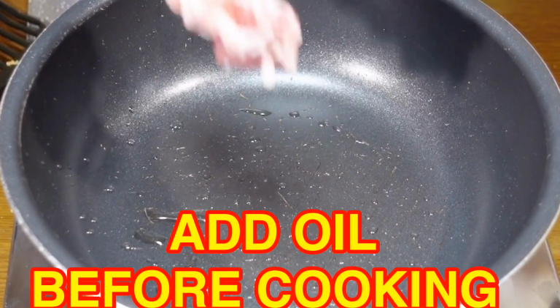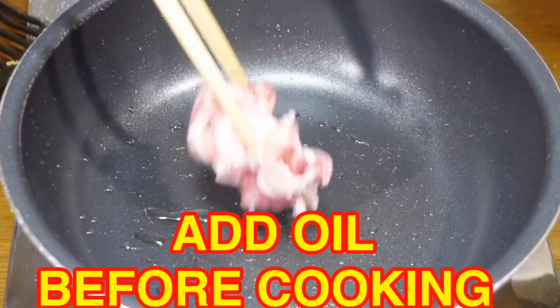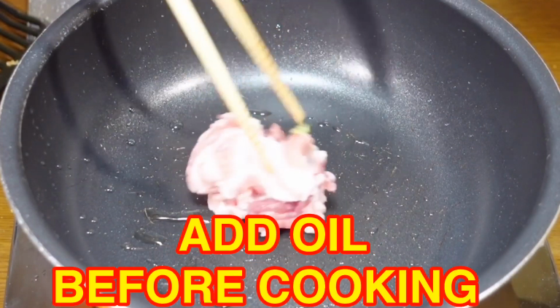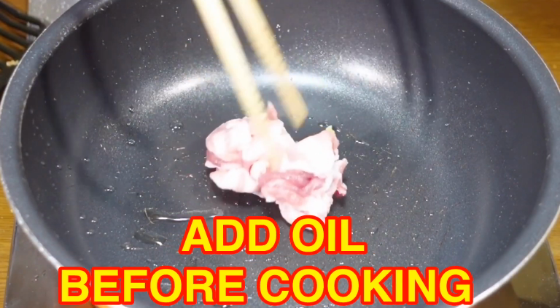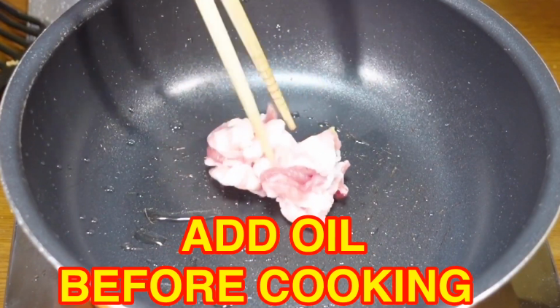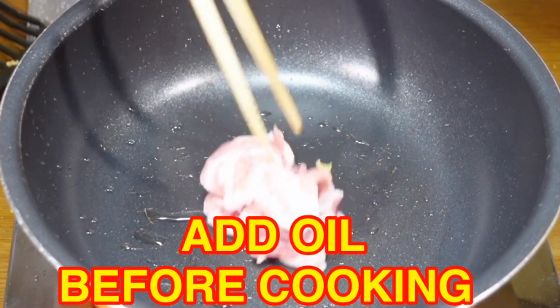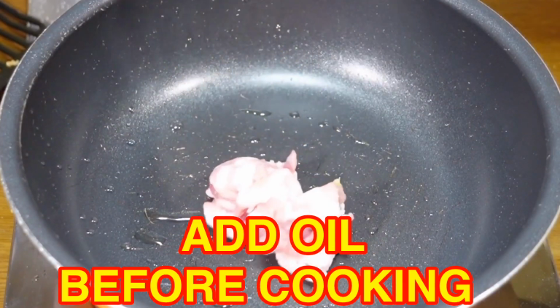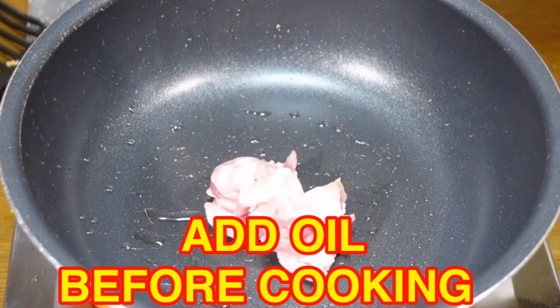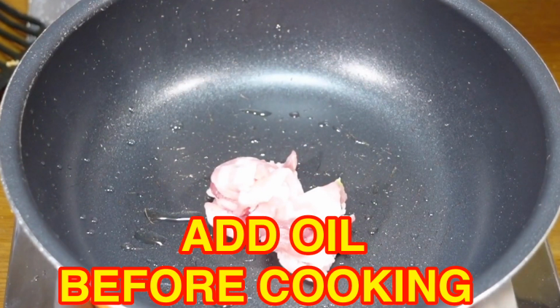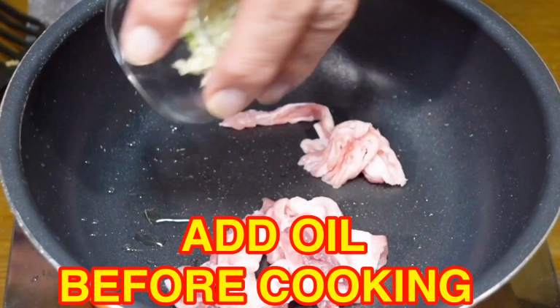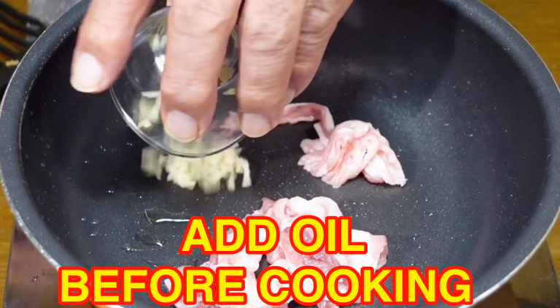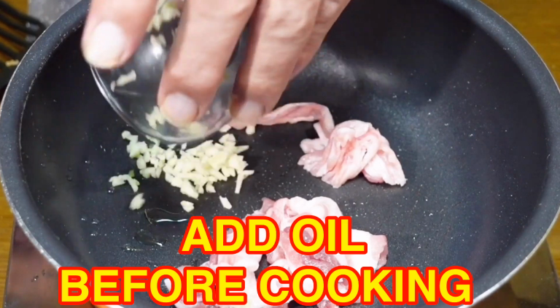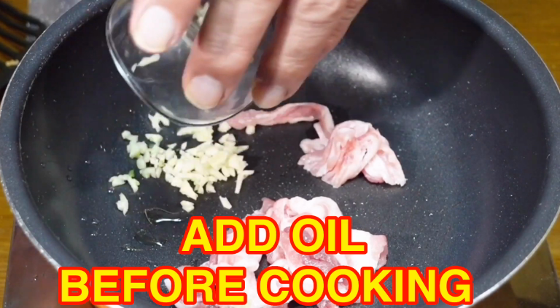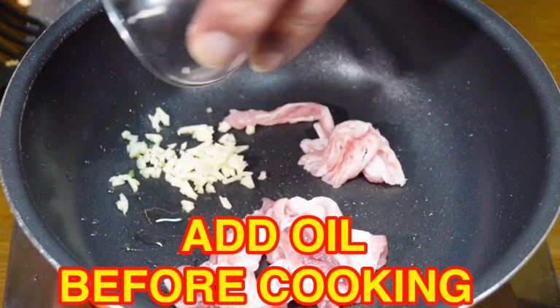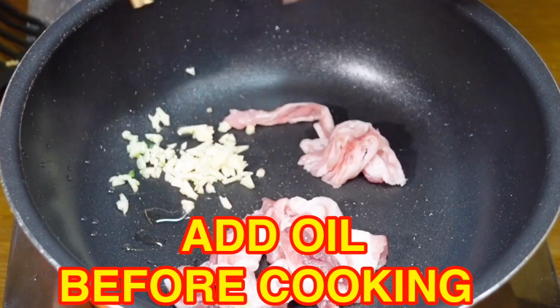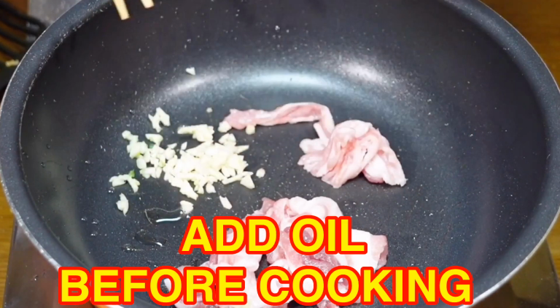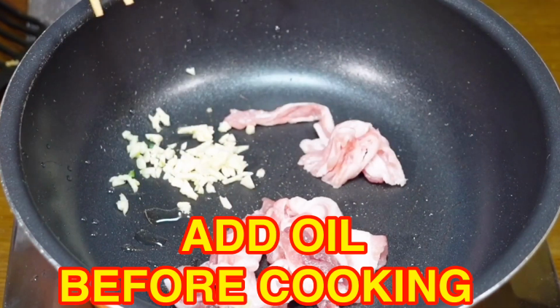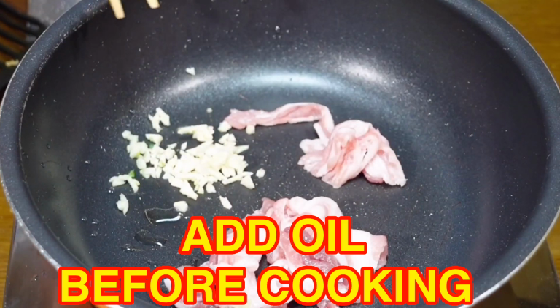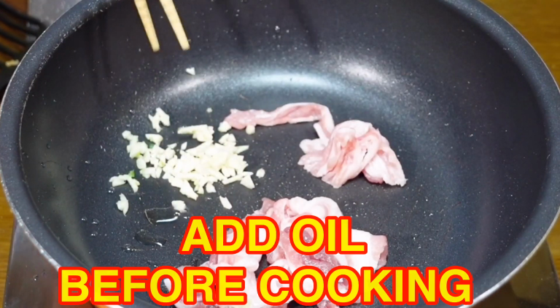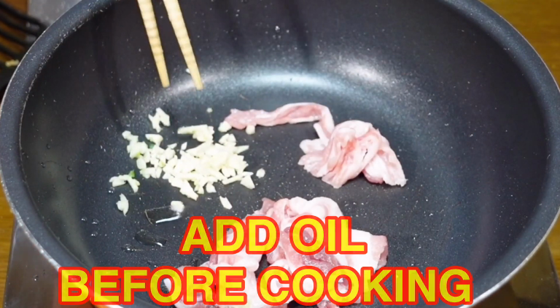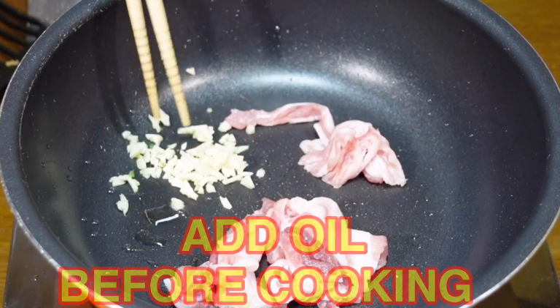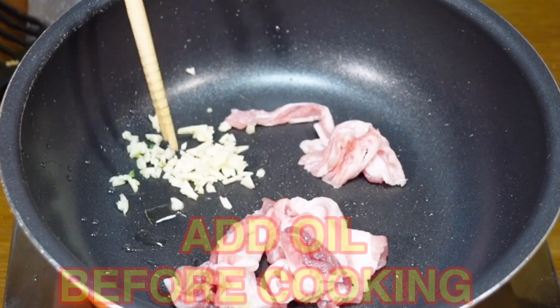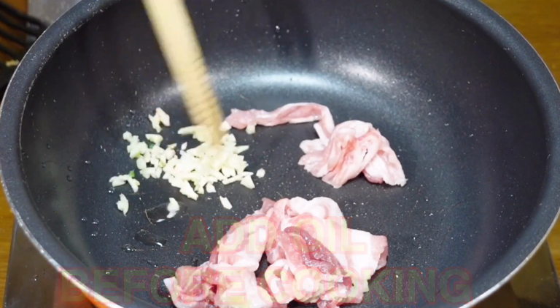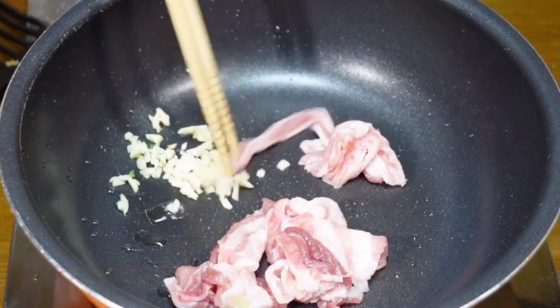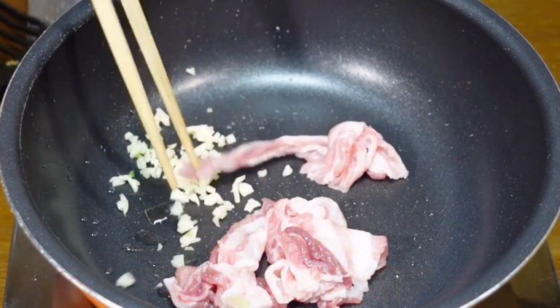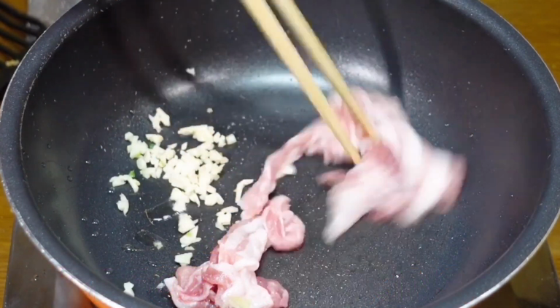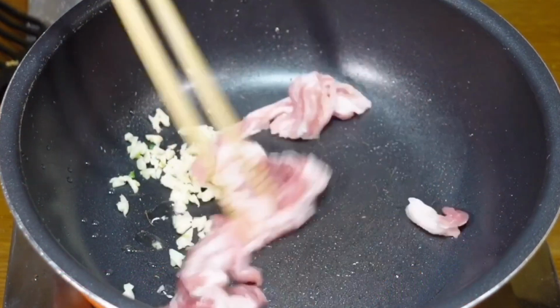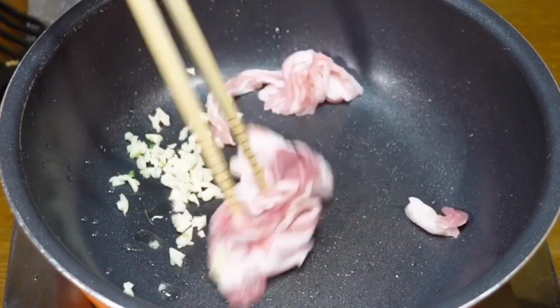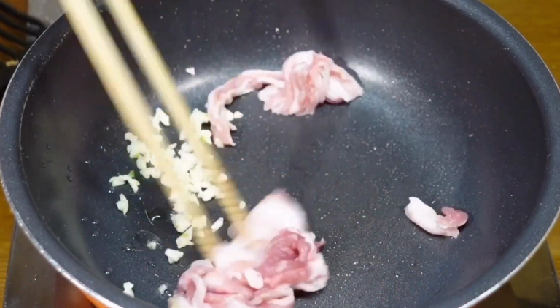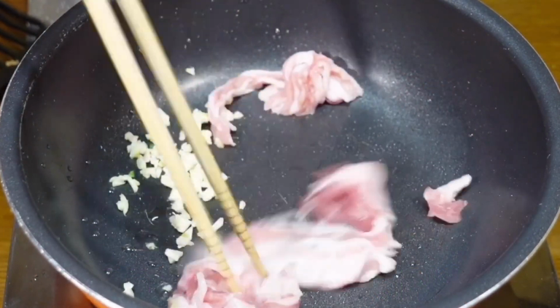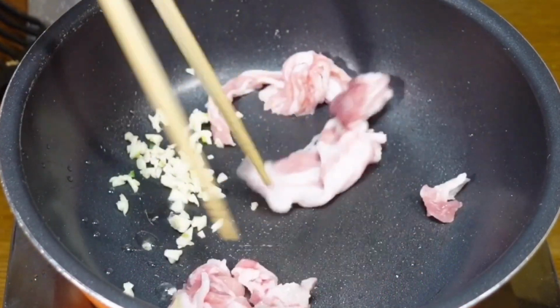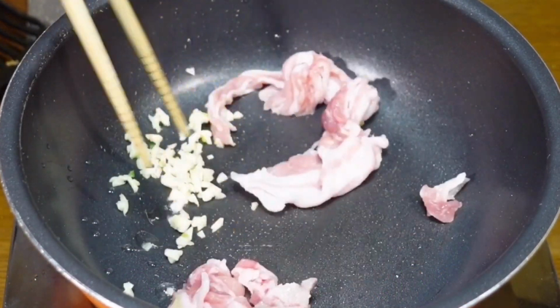Now in a new pan, add our pork and garlic, and cook on mild heat until fully cooked.